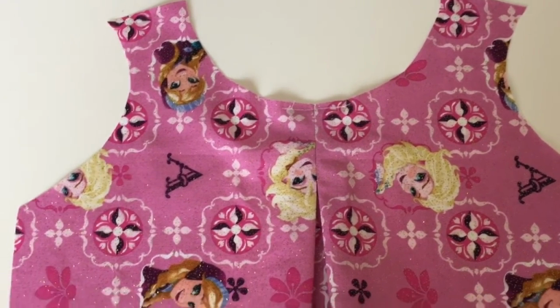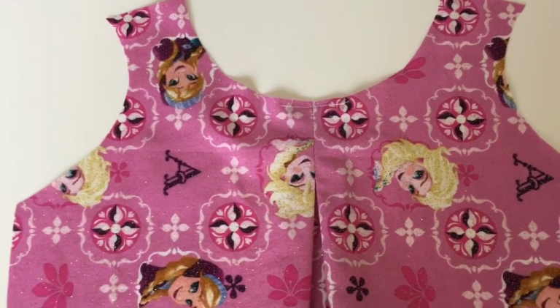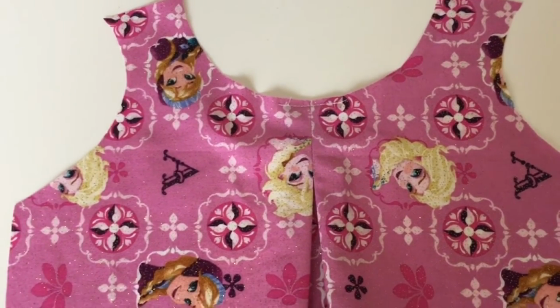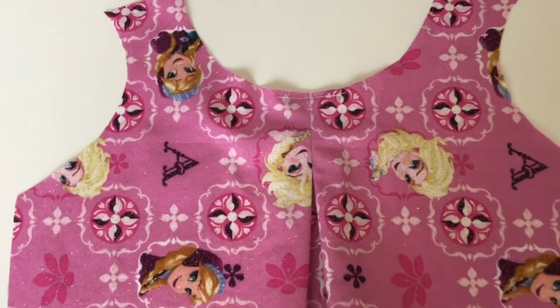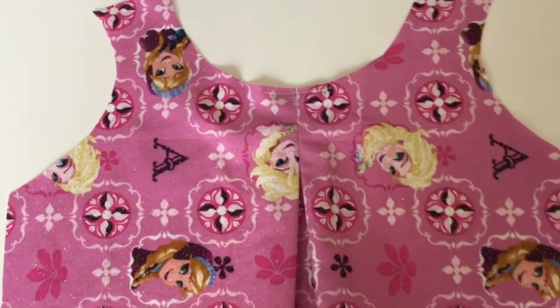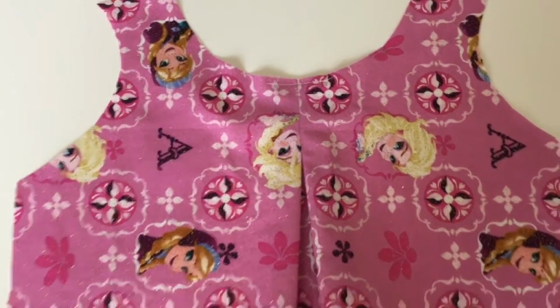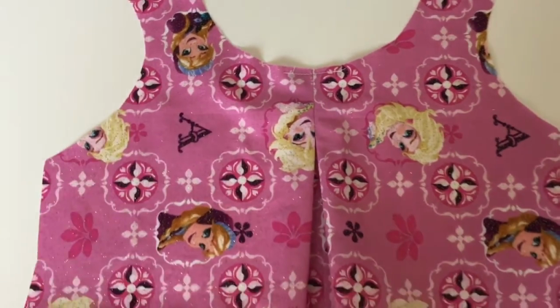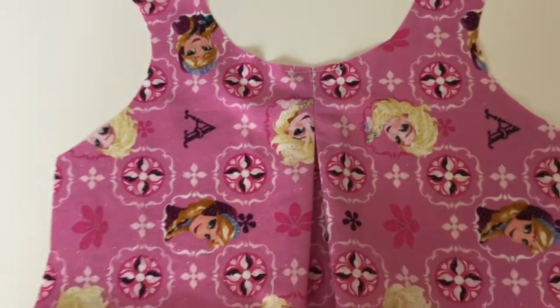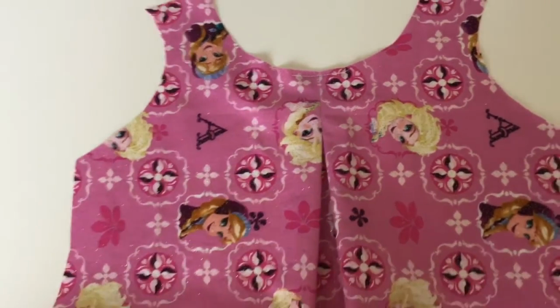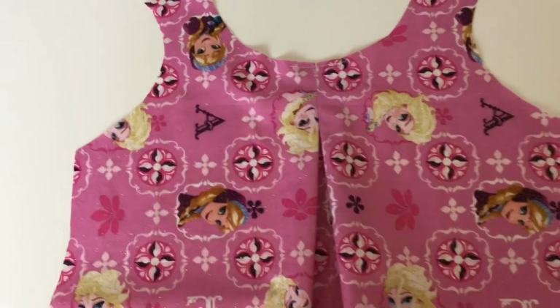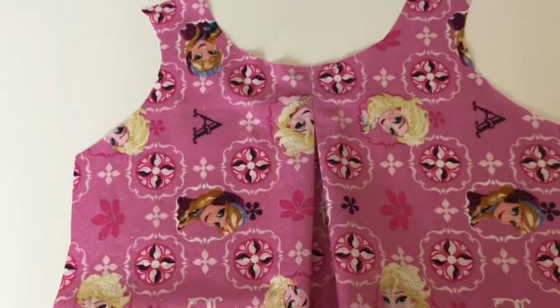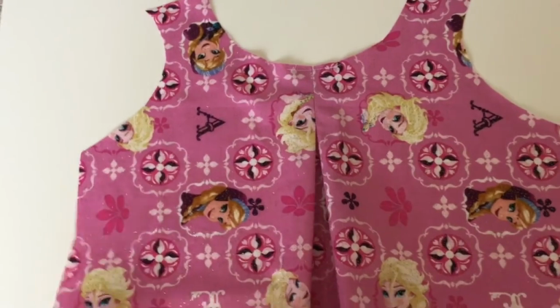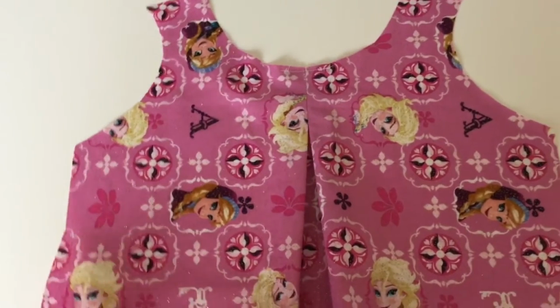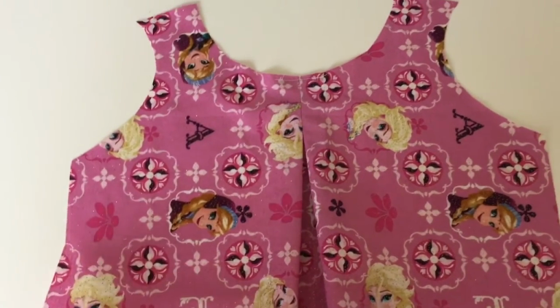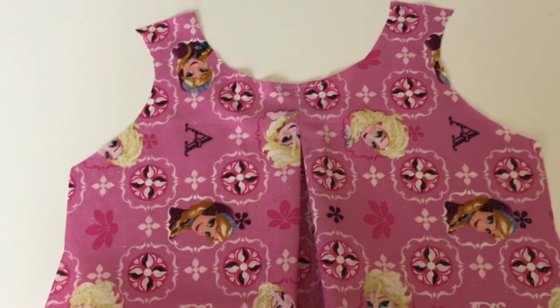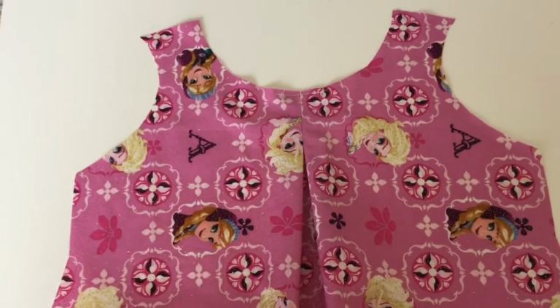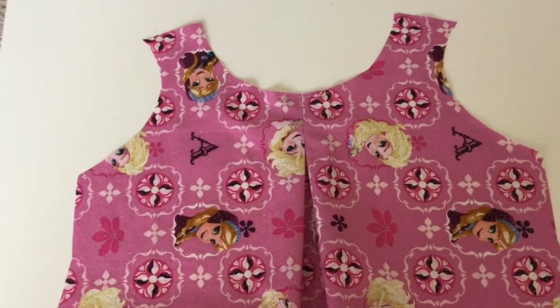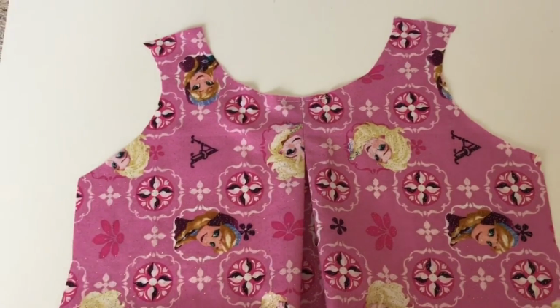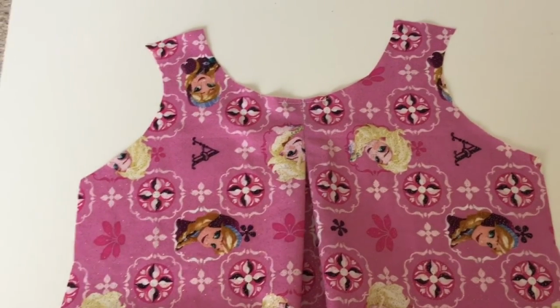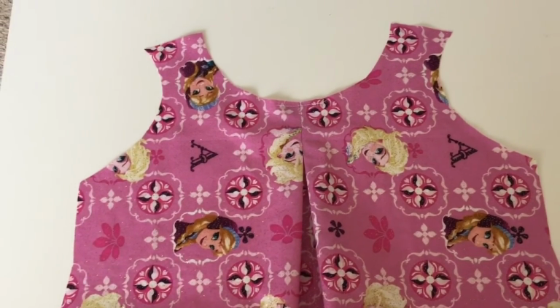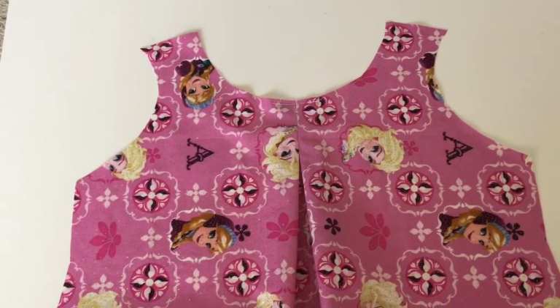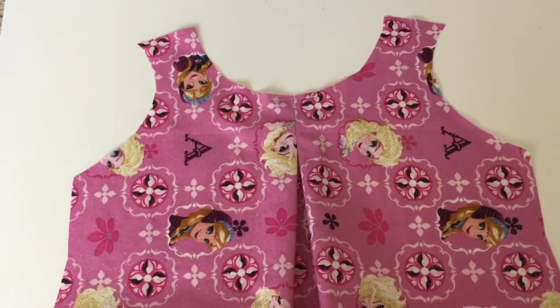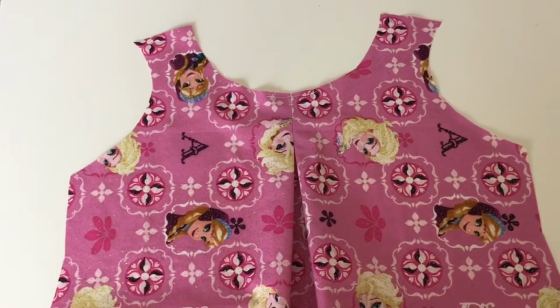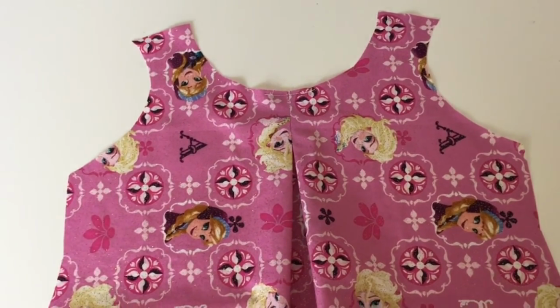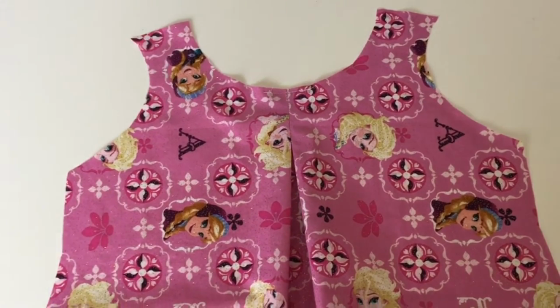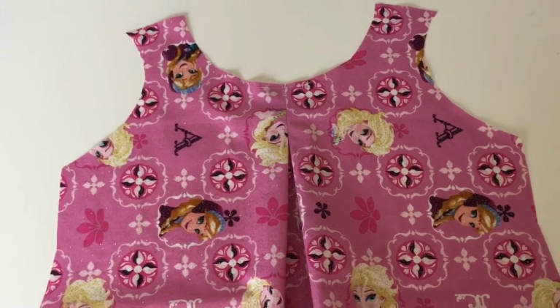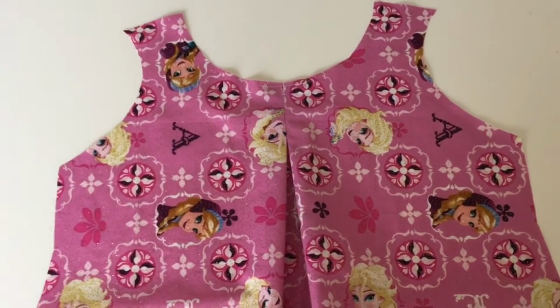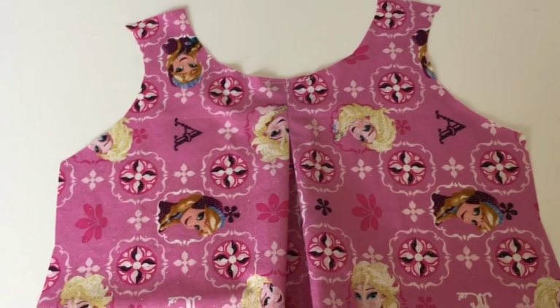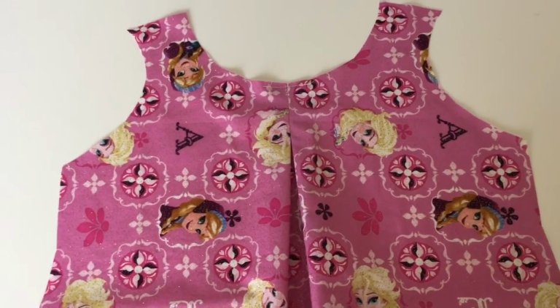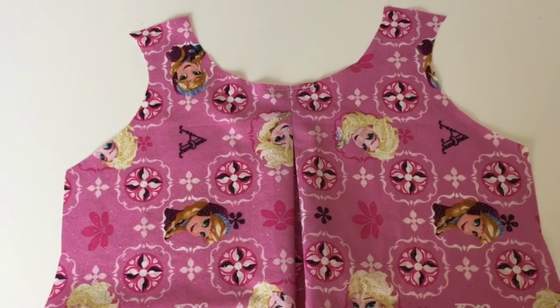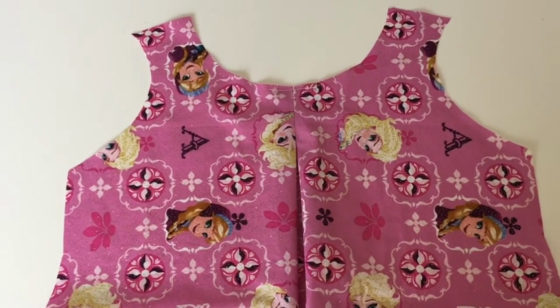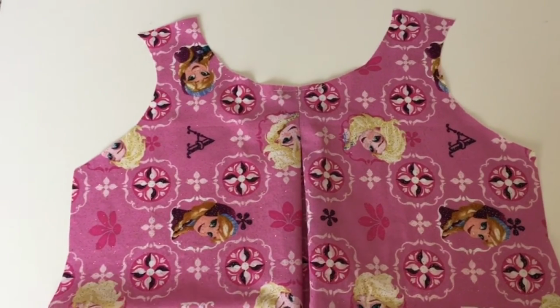From here, you just move on to step six of the pattern and carry on with the pattern.